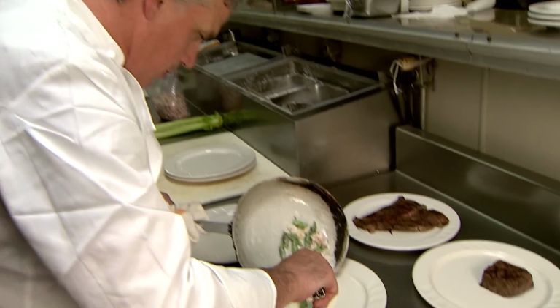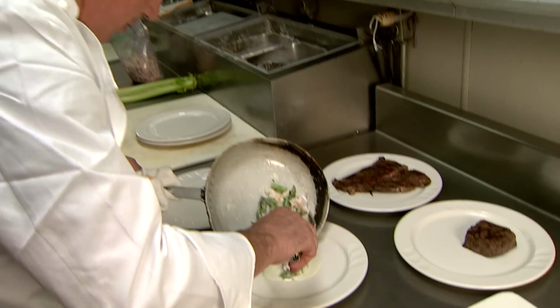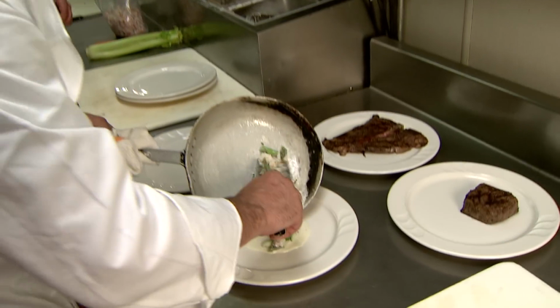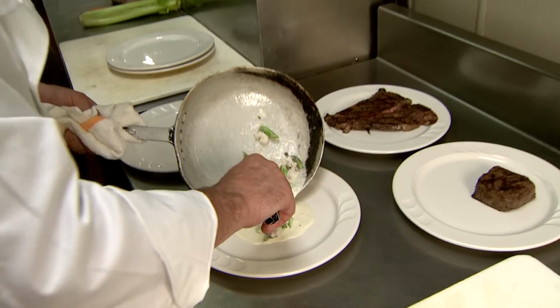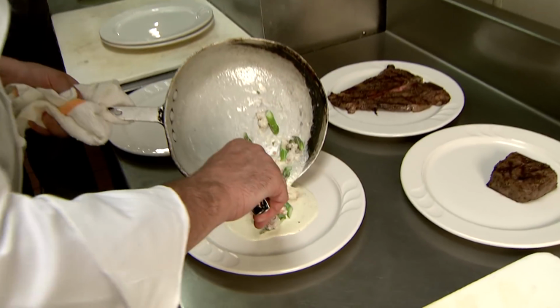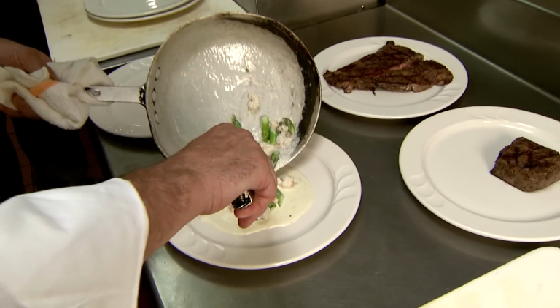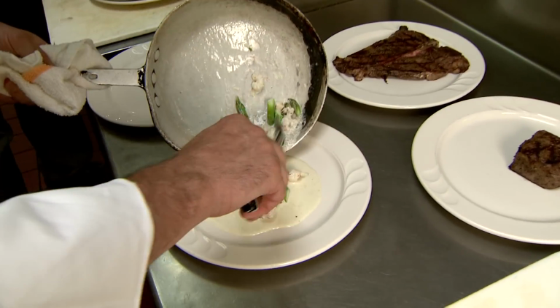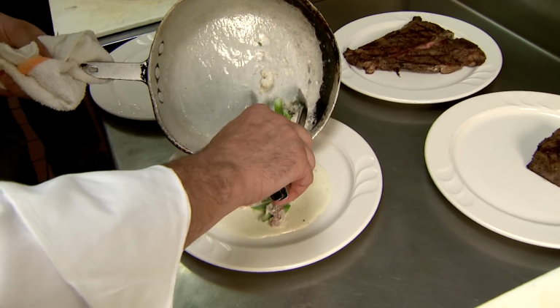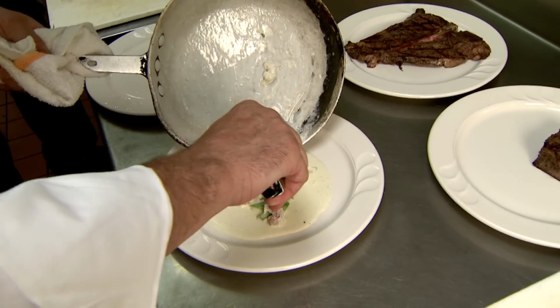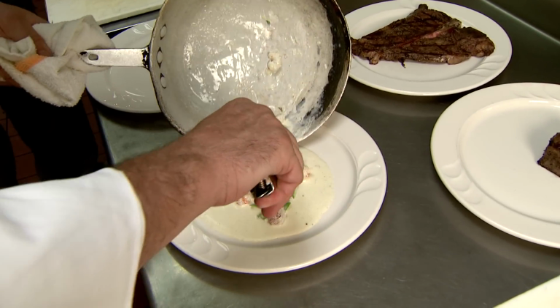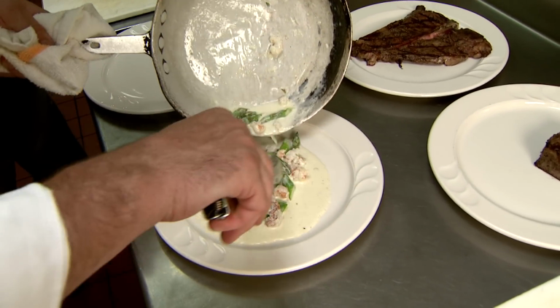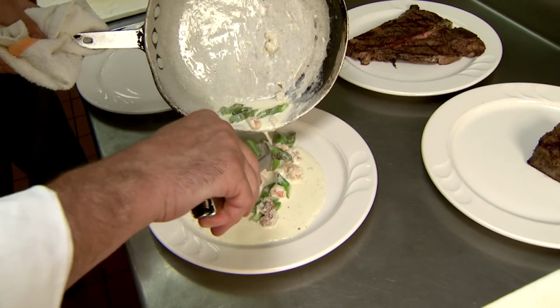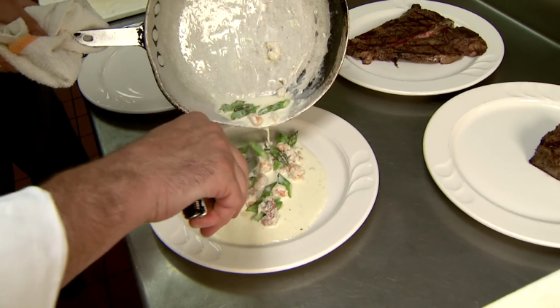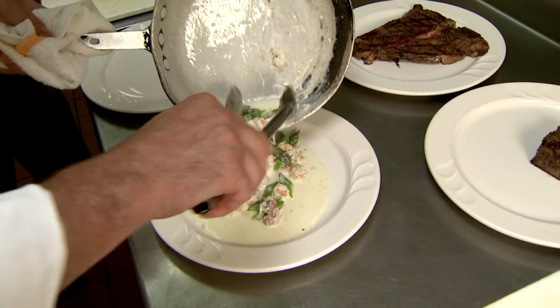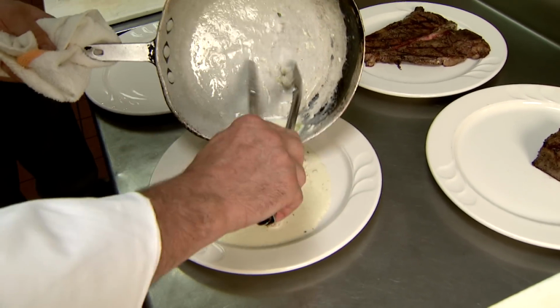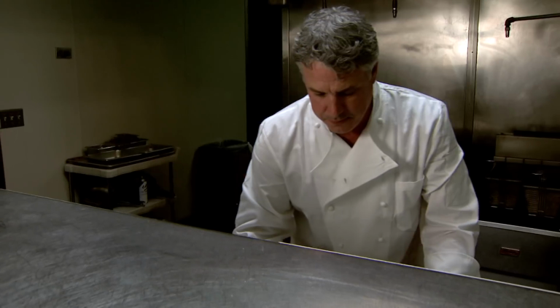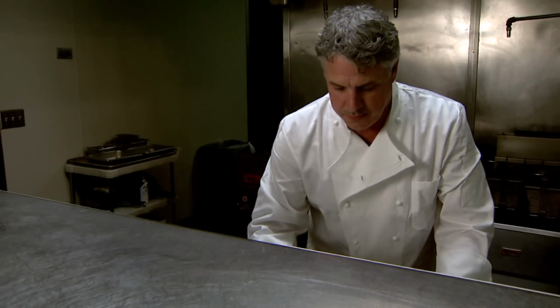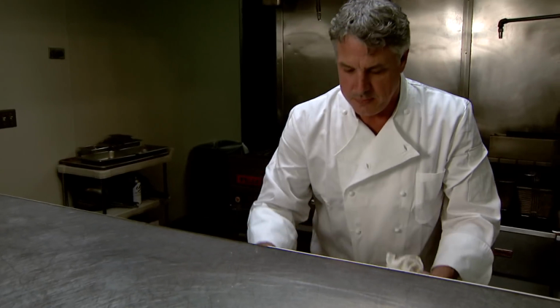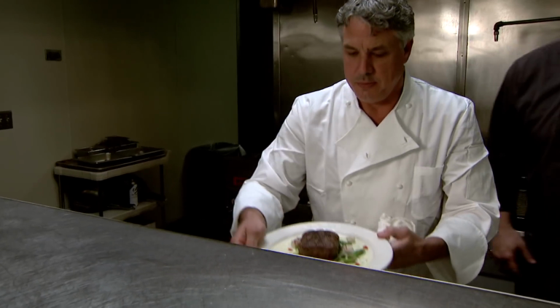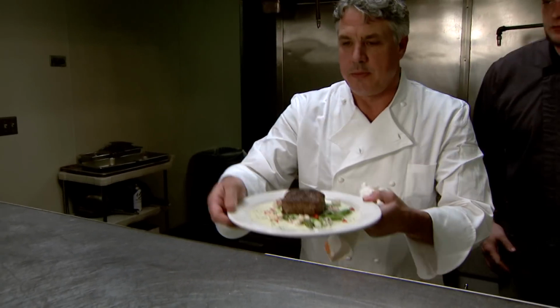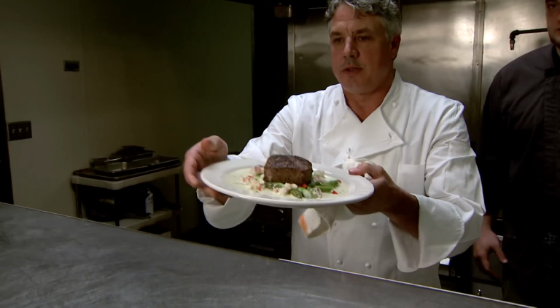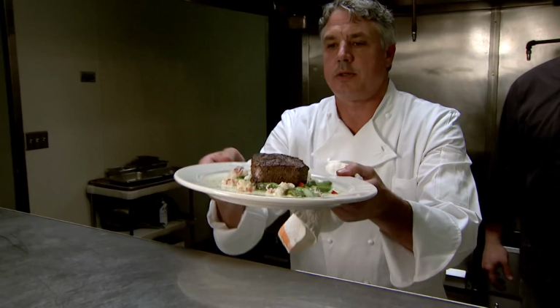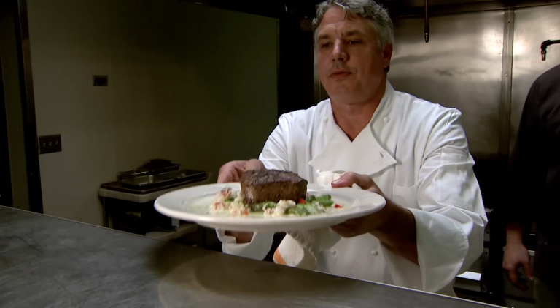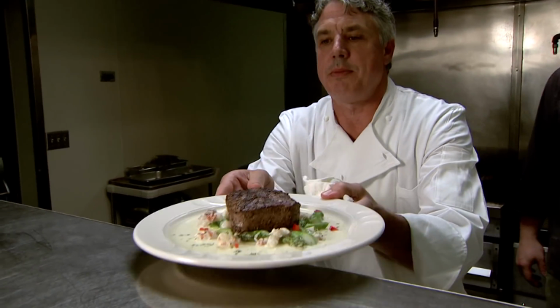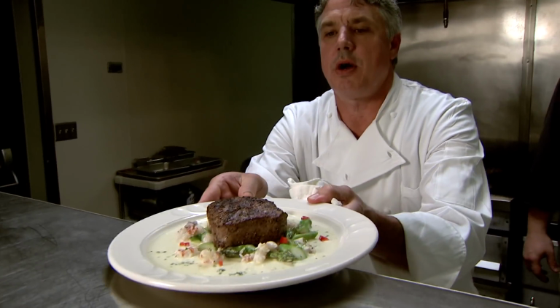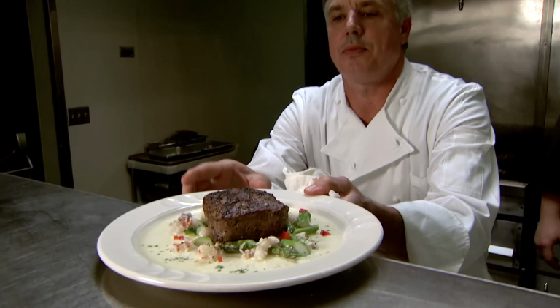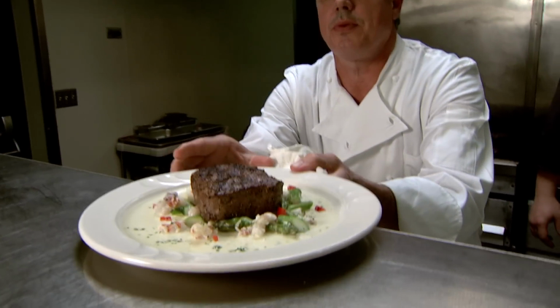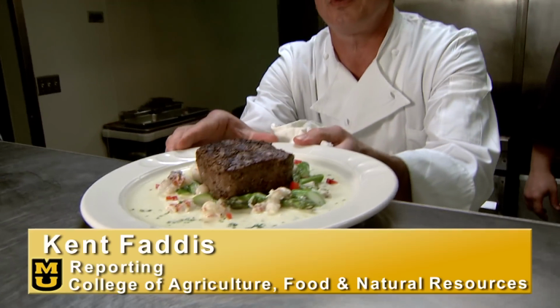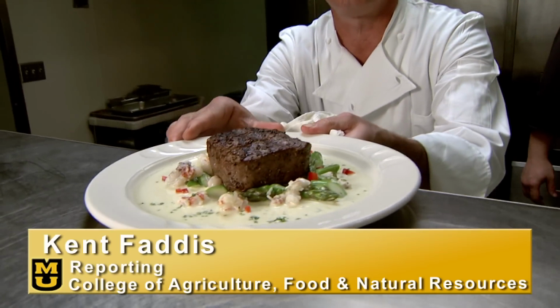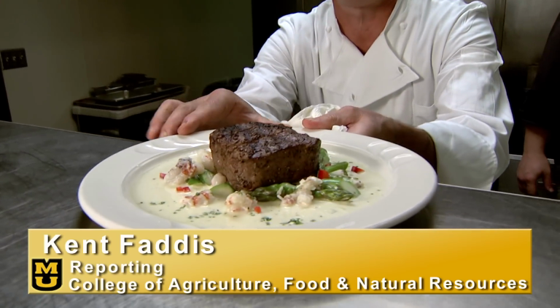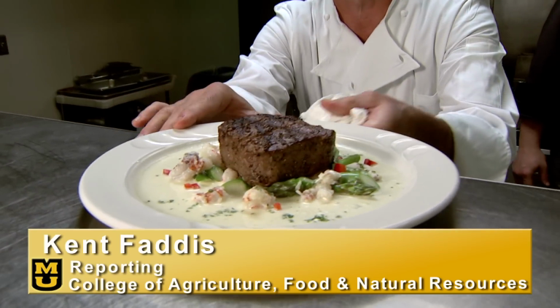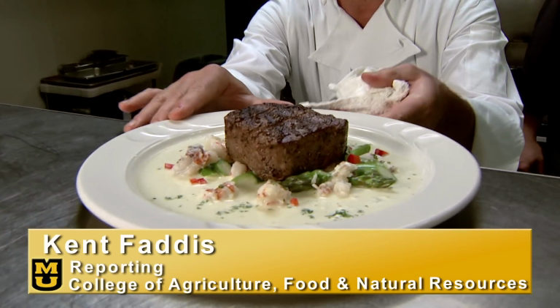So in the end, it may be up to chefs like Chris McDonald to determine how good a steak will be. From the University of Missouri, I'm Kent Thaddis reporting.